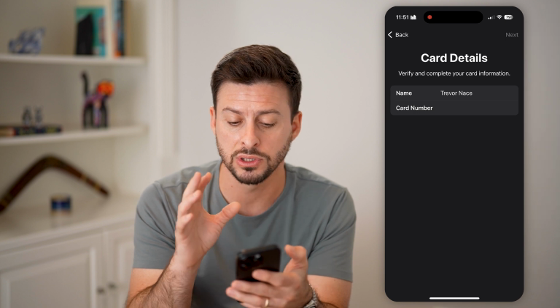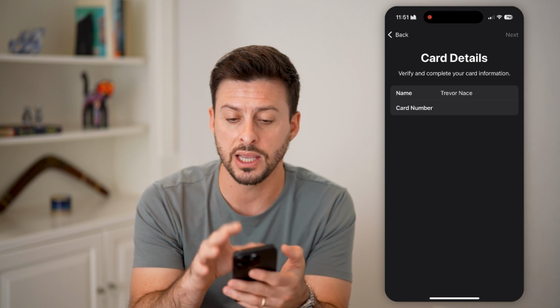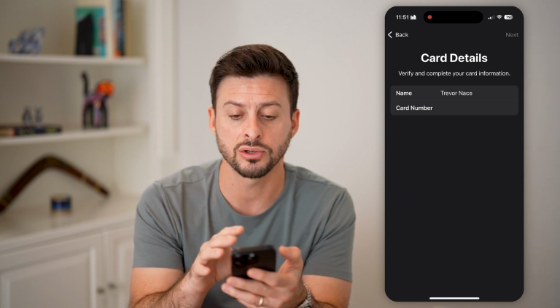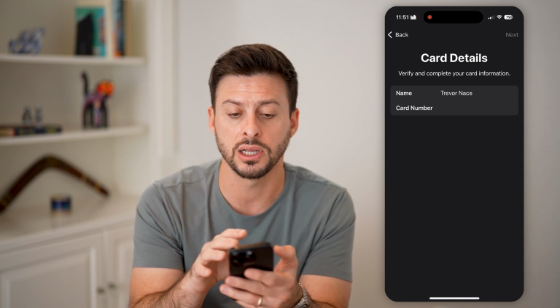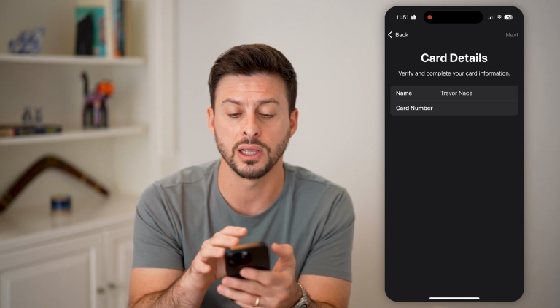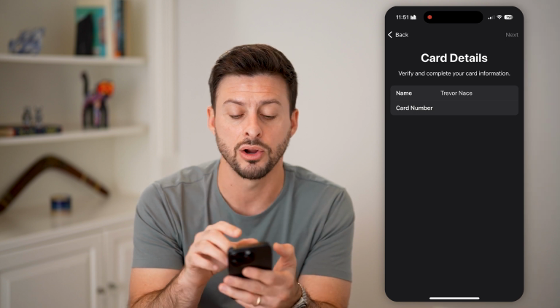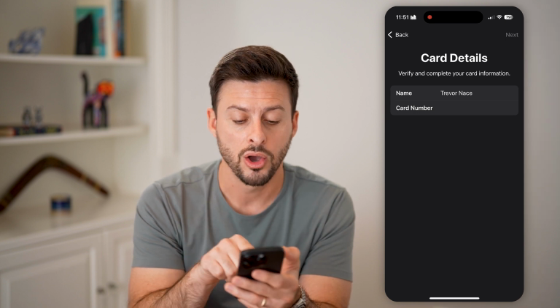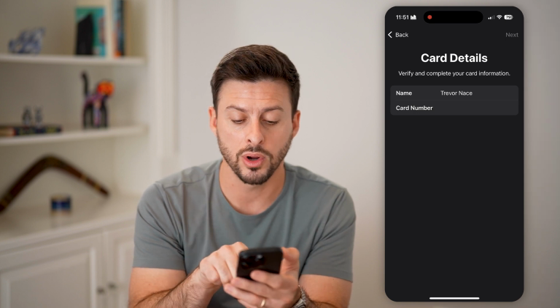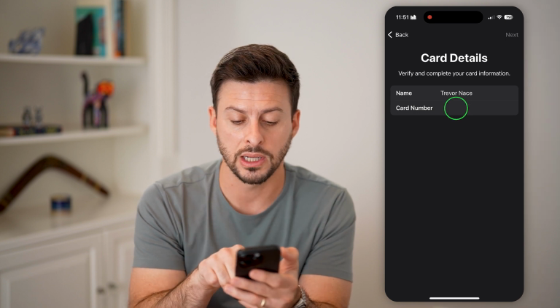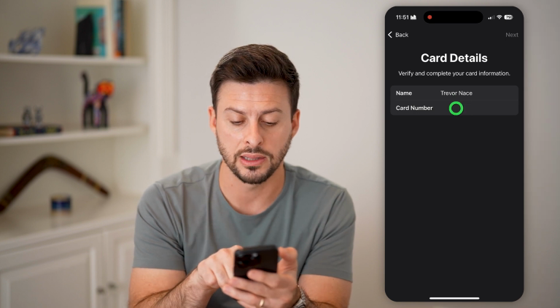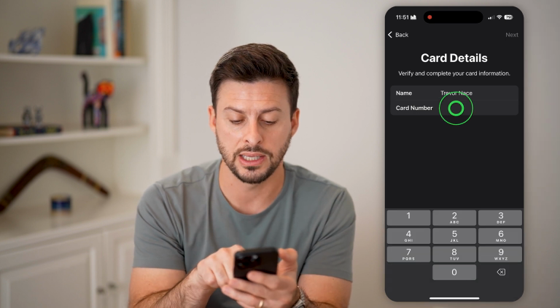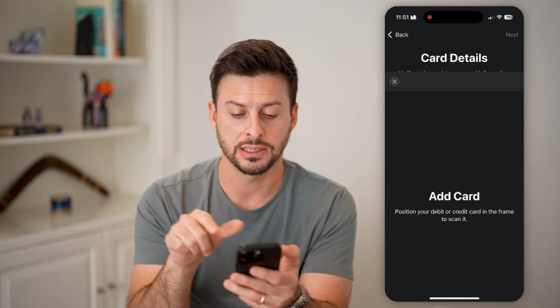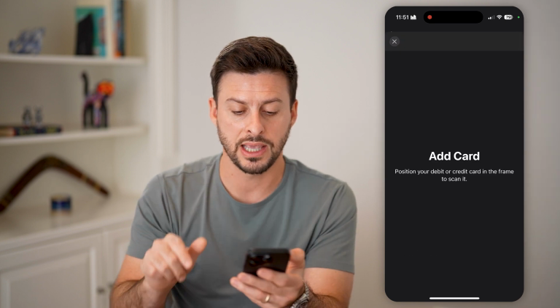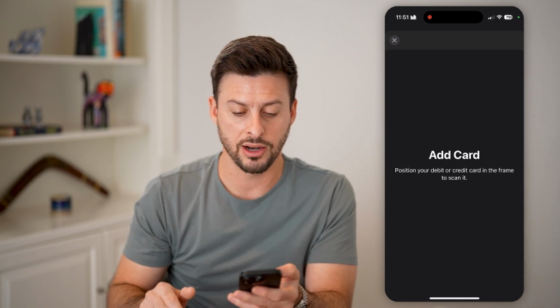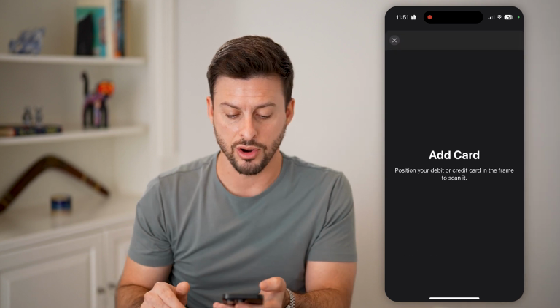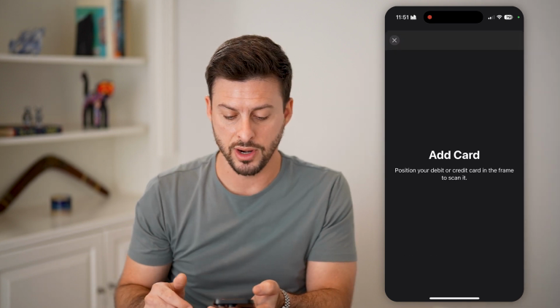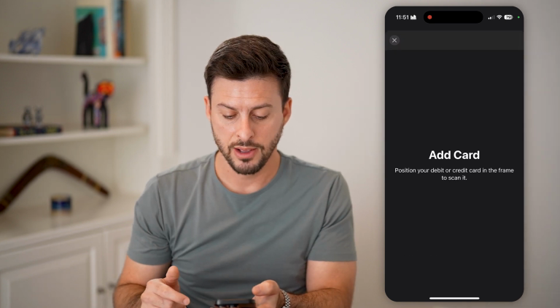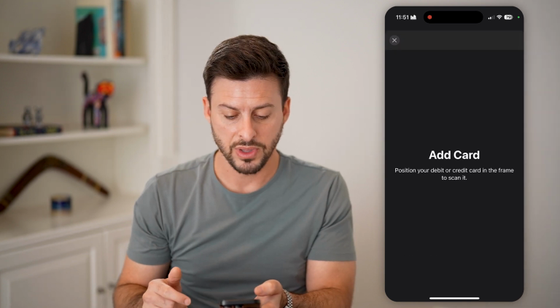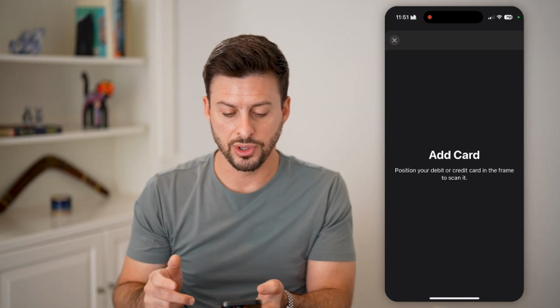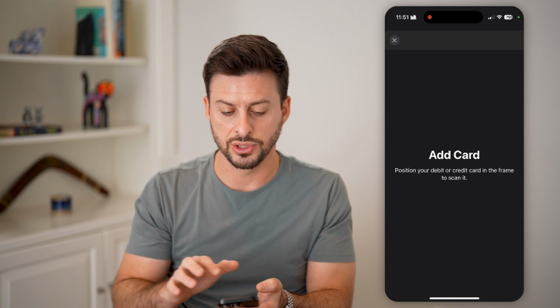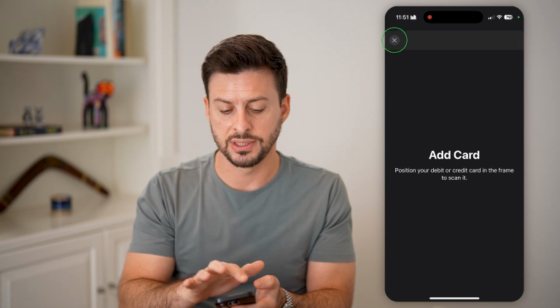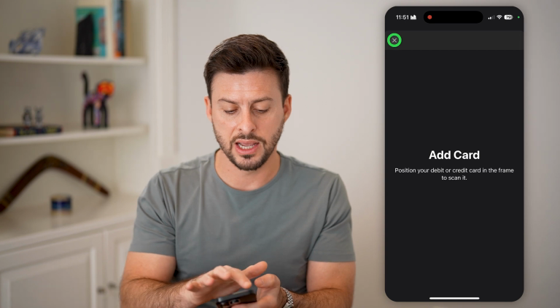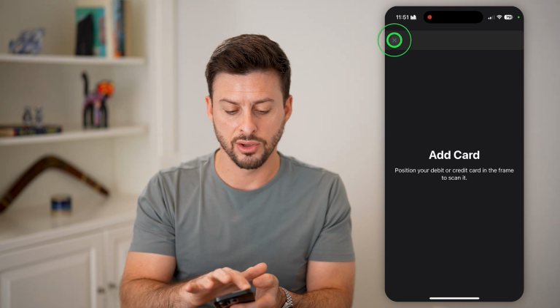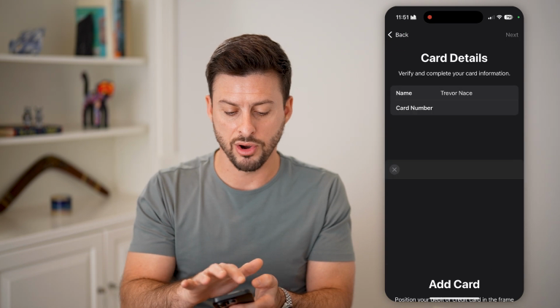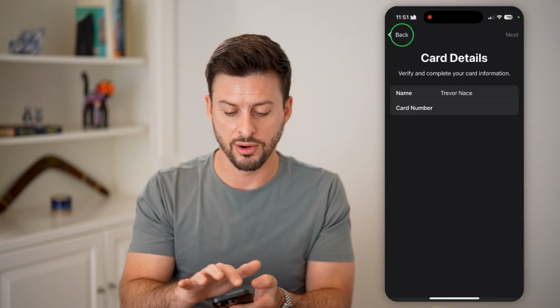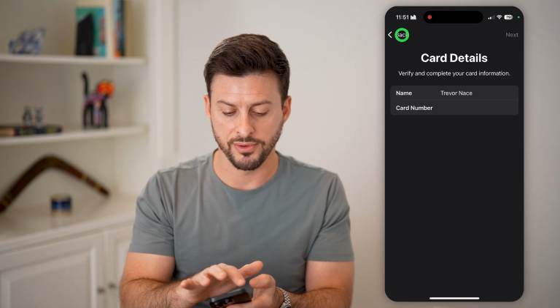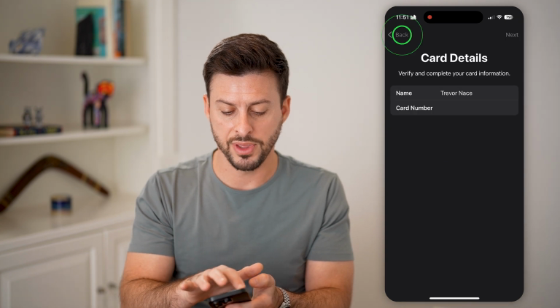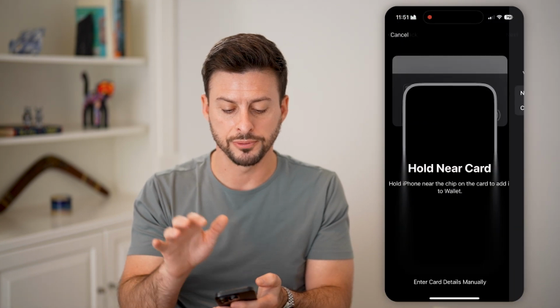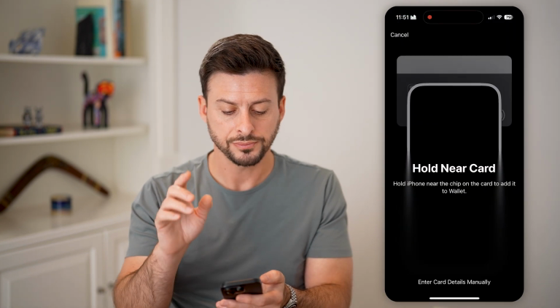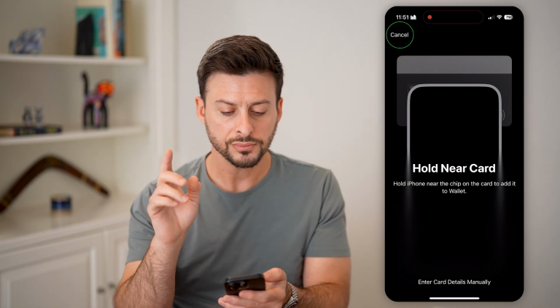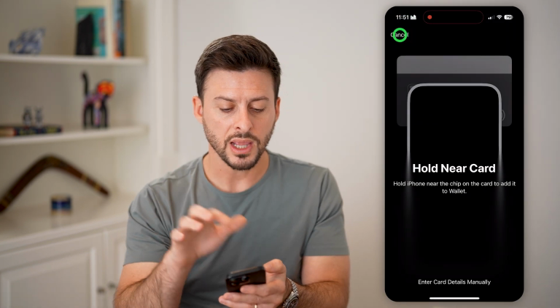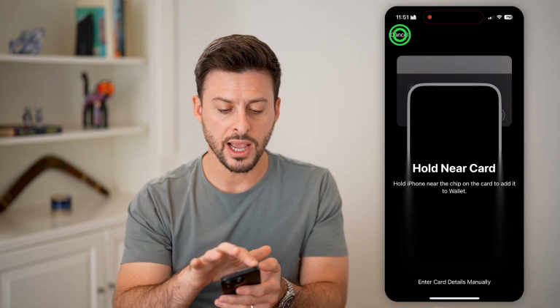You can enter it in there manually, or you can hit Scan Card and just scan the card from there.